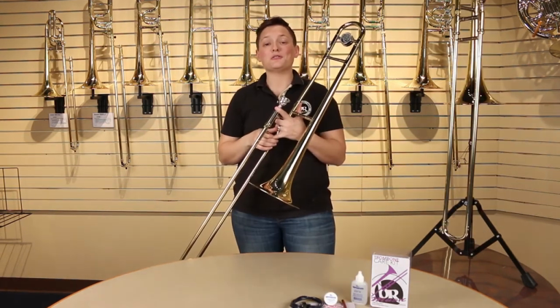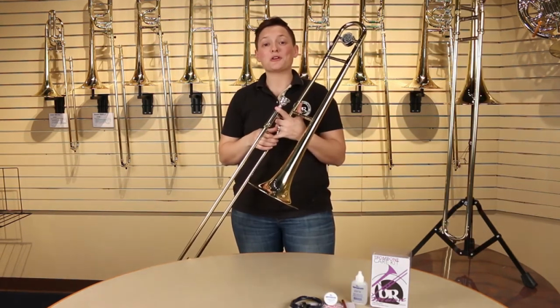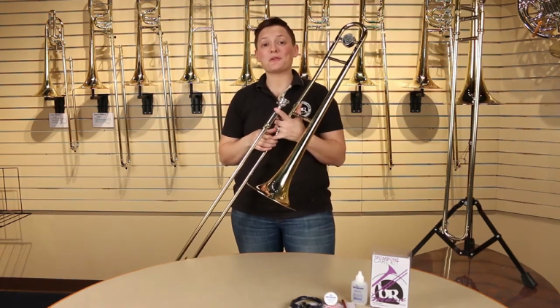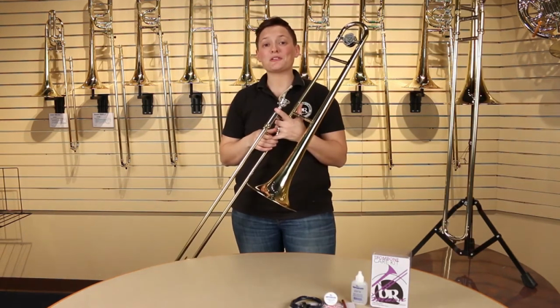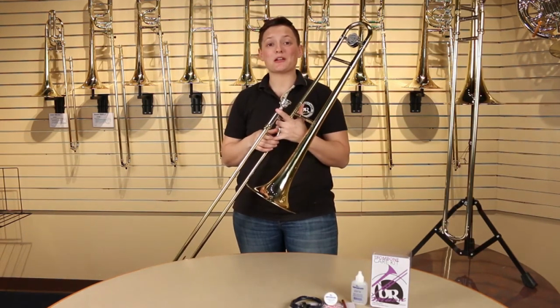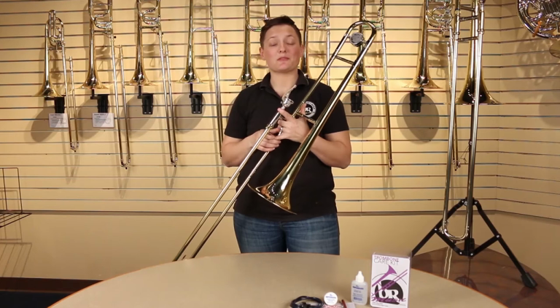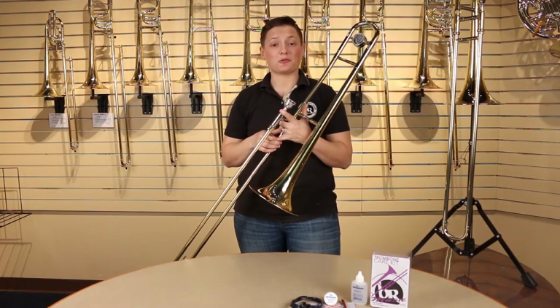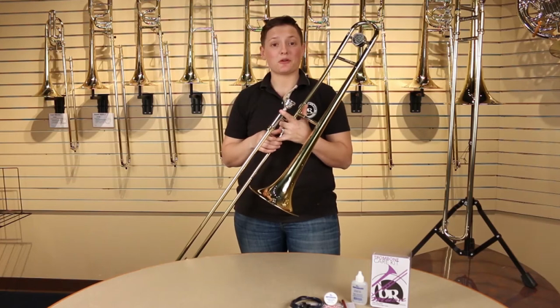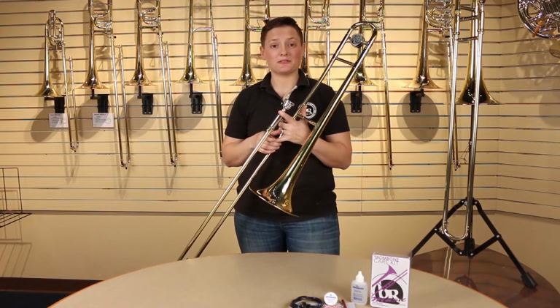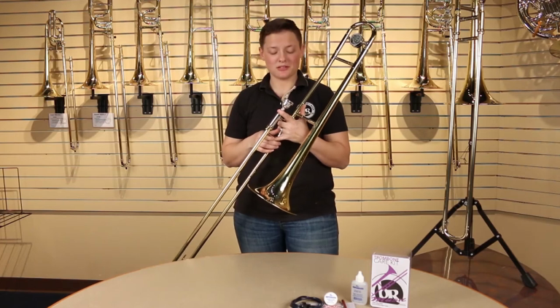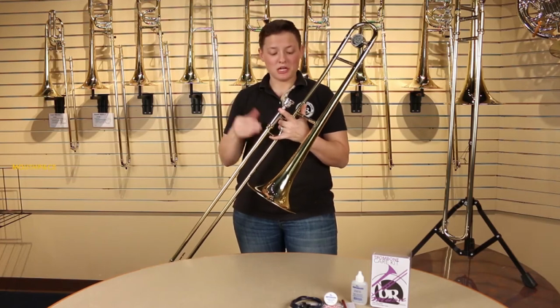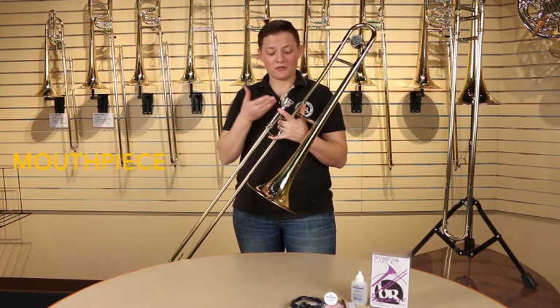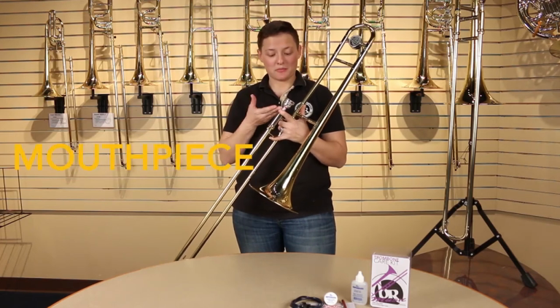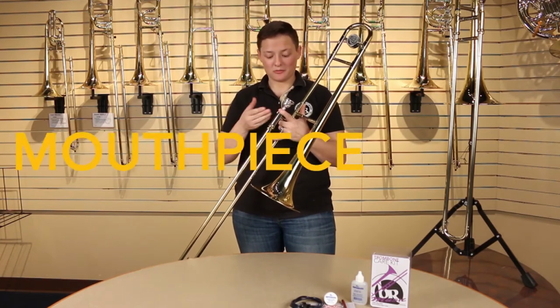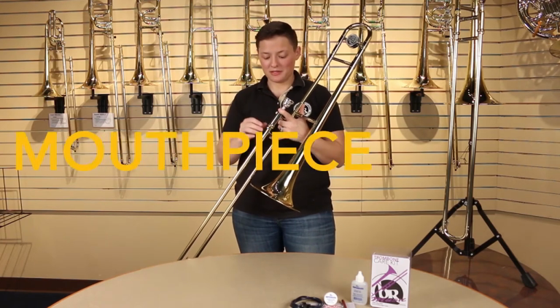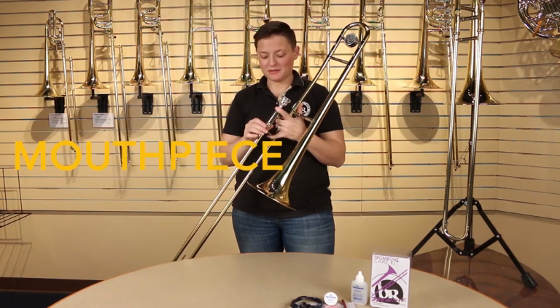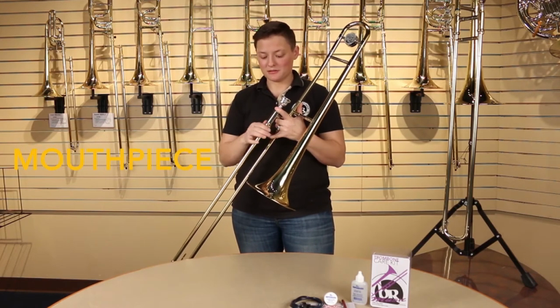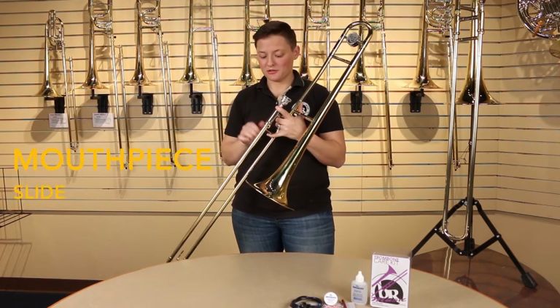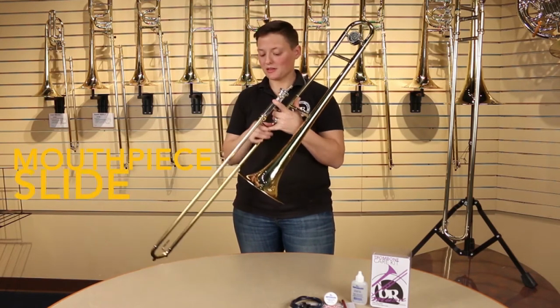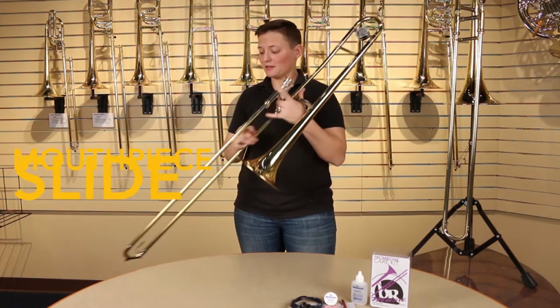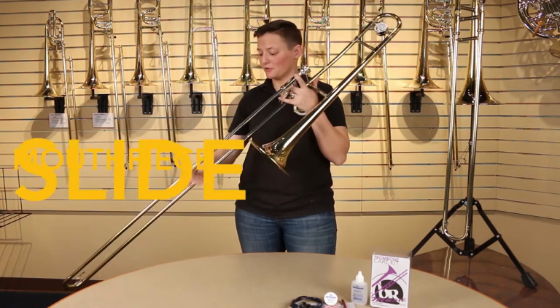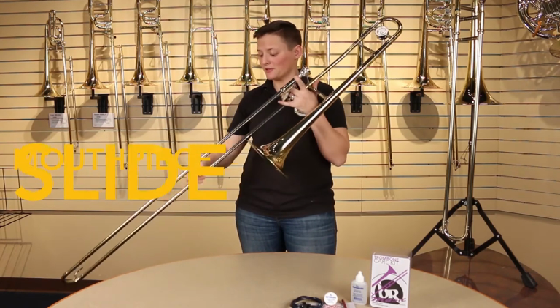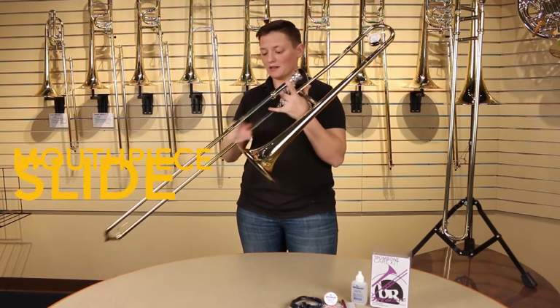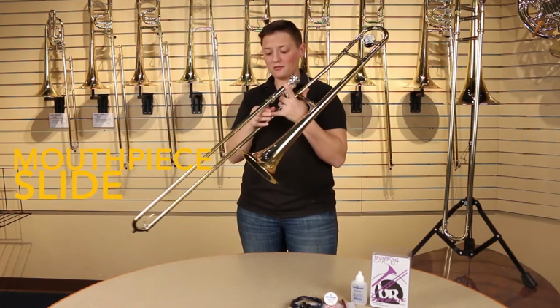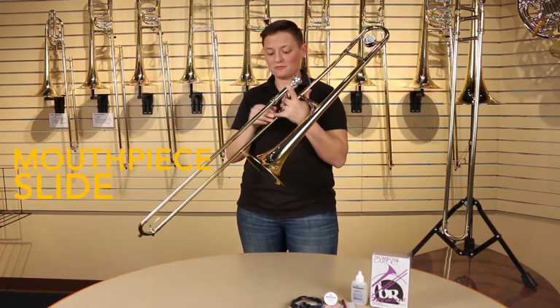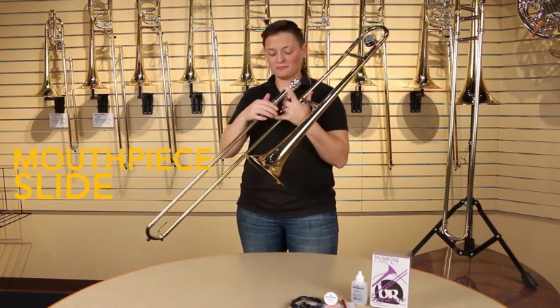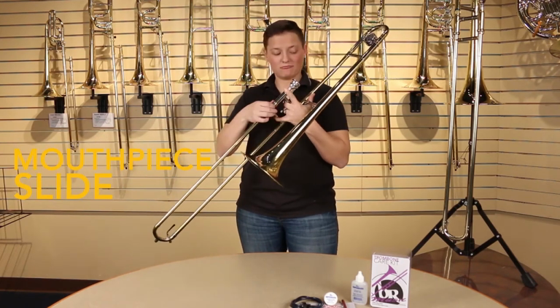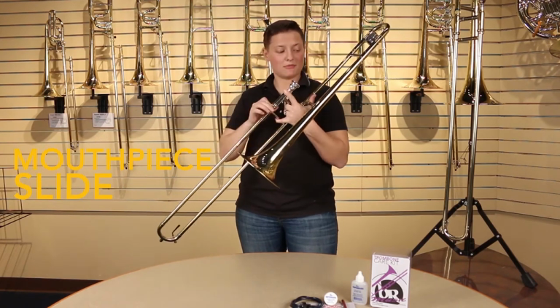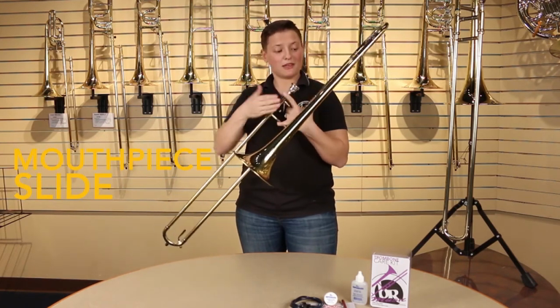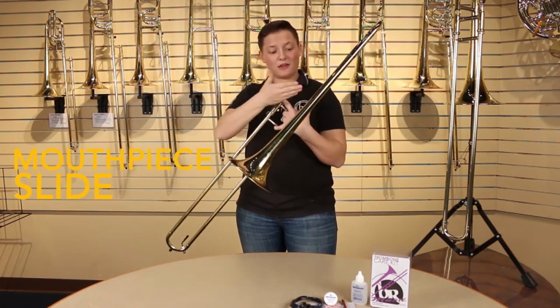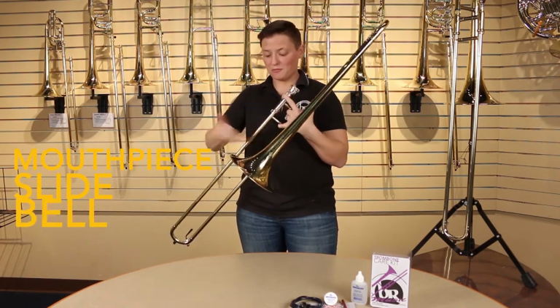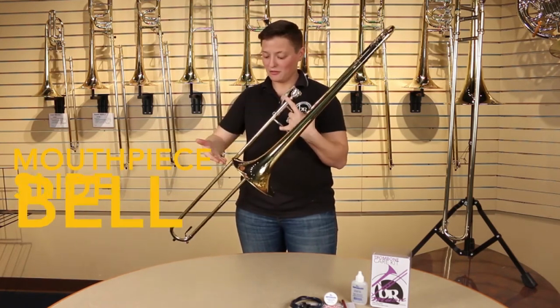Your trombone is made up of three parts: you have your mouthpiece, your slide that goes in and out, and your bell.